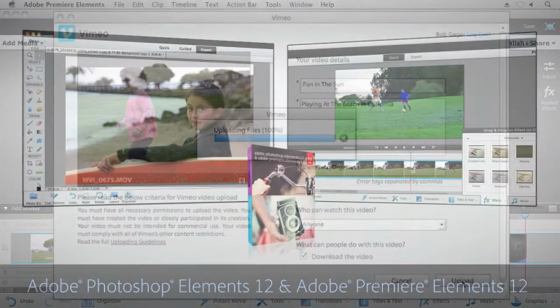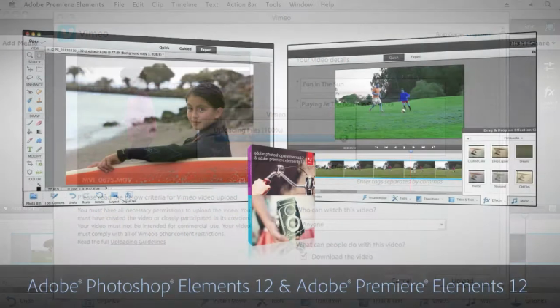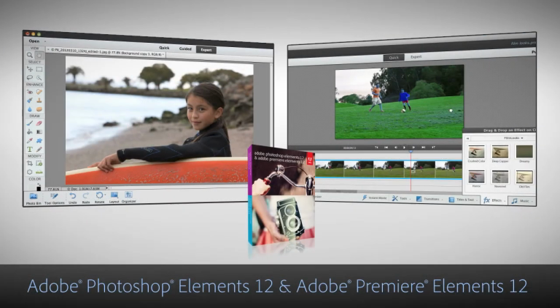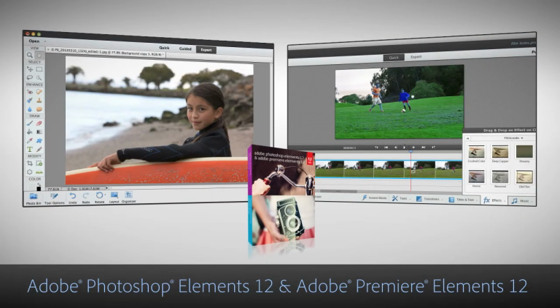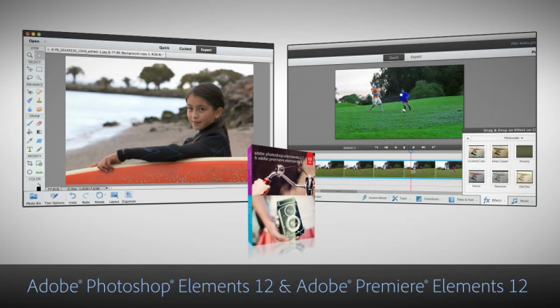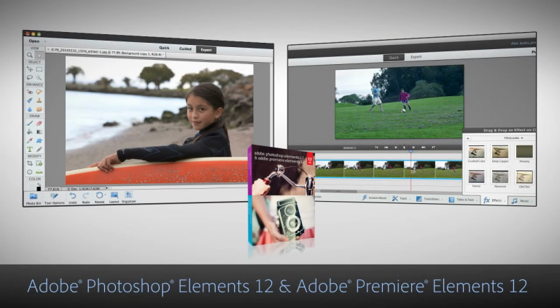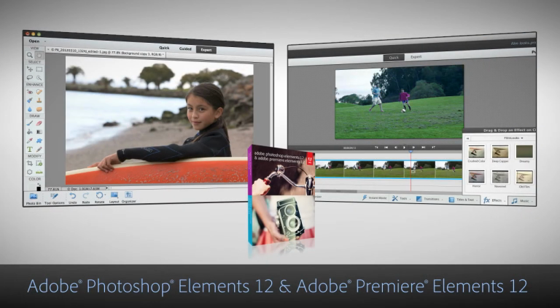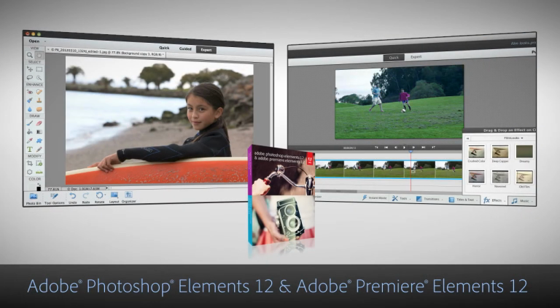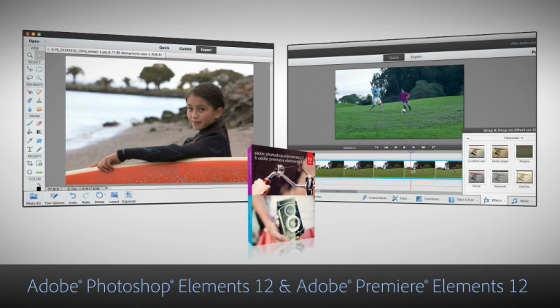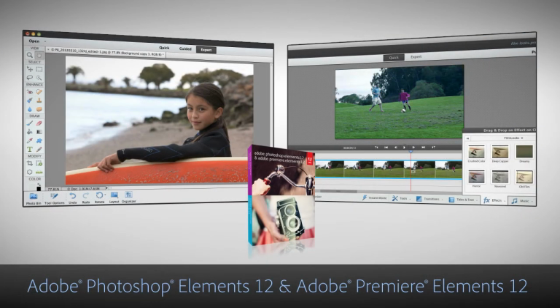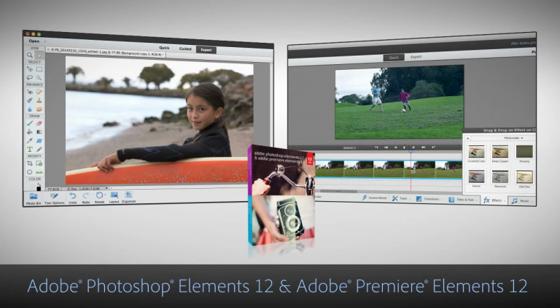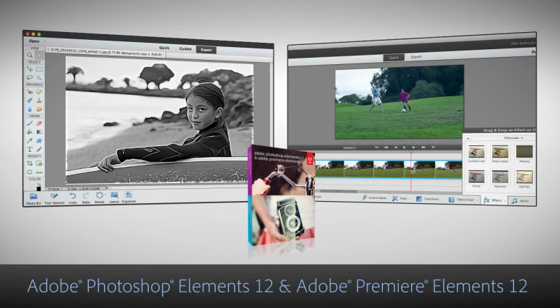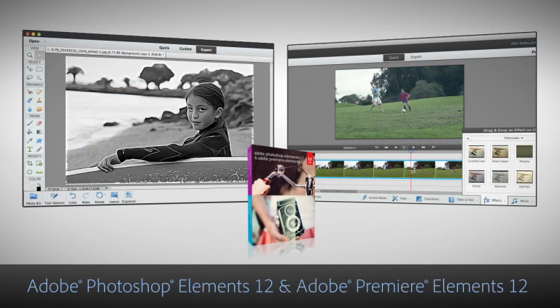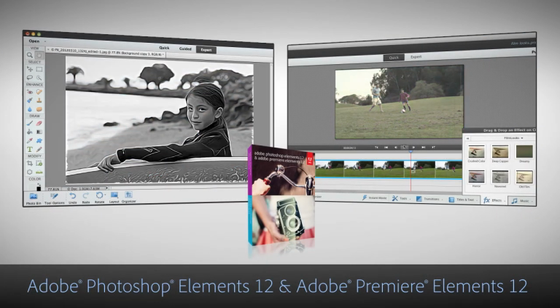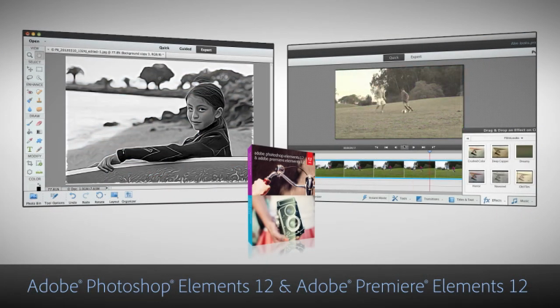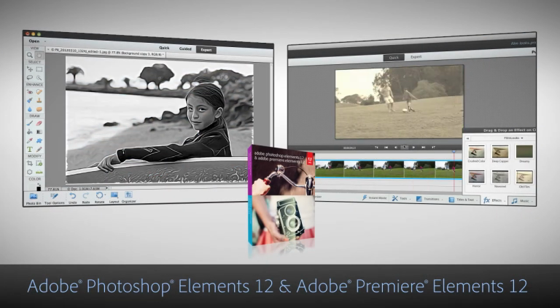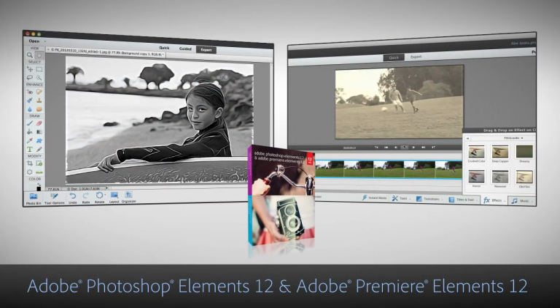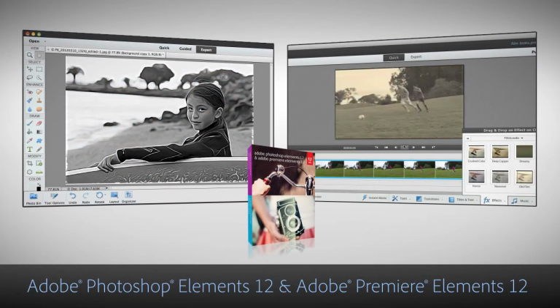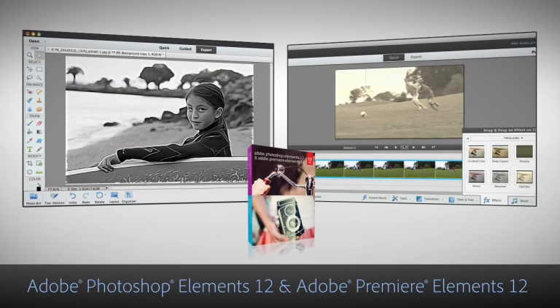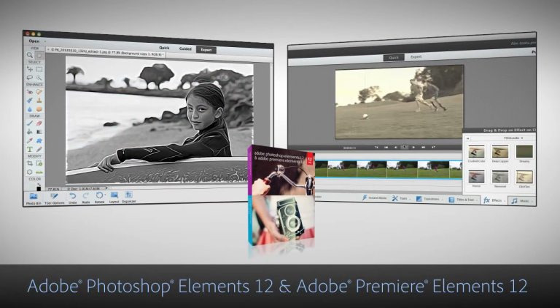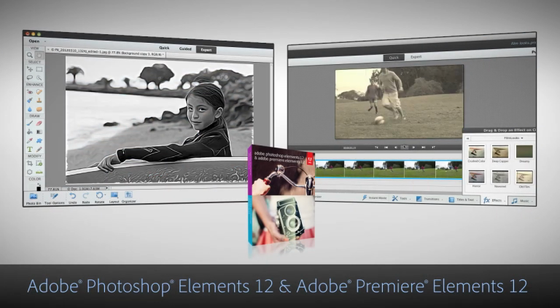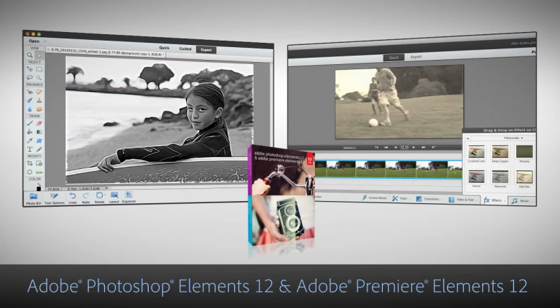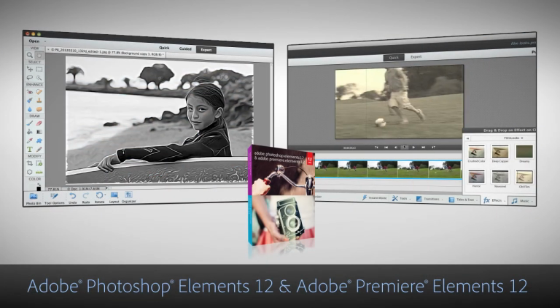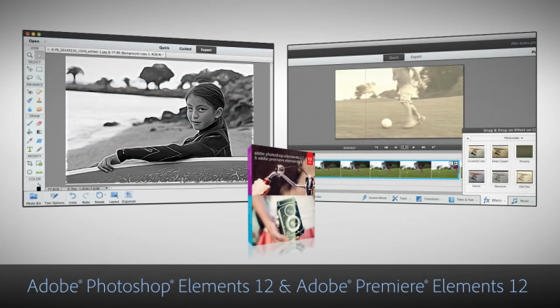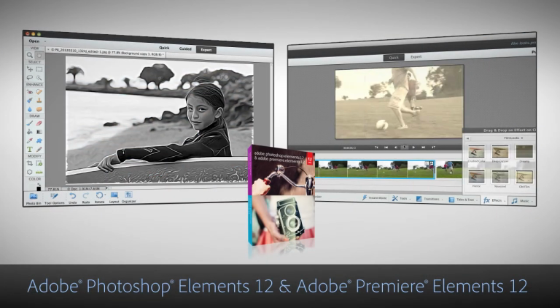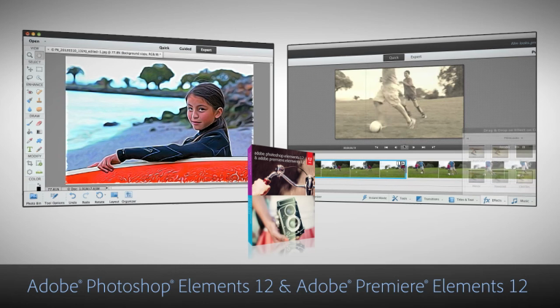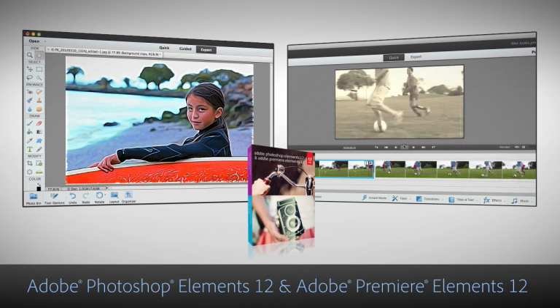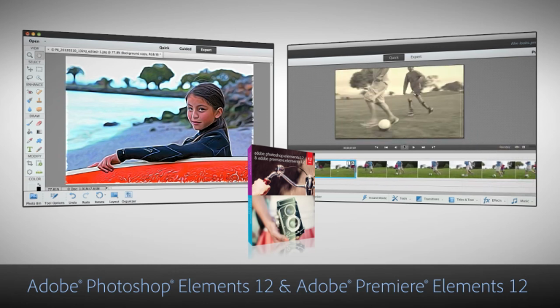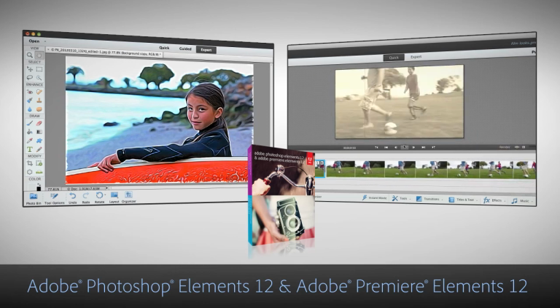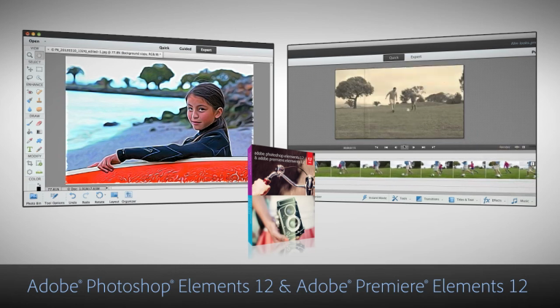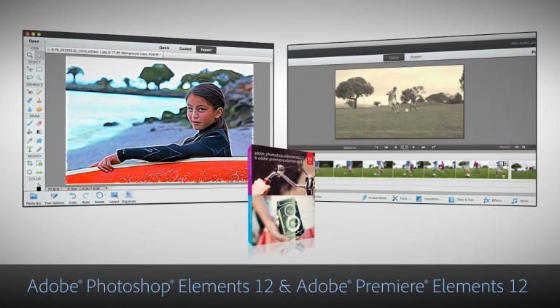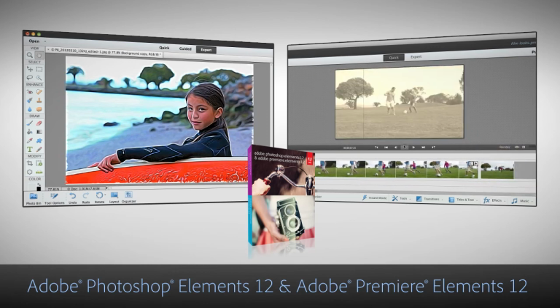Now that you've seen what you can do with Photoshop Elements and Premiere Elements, you can live in the moment and let us take care of the rest.